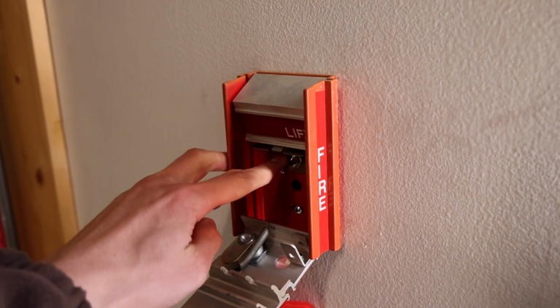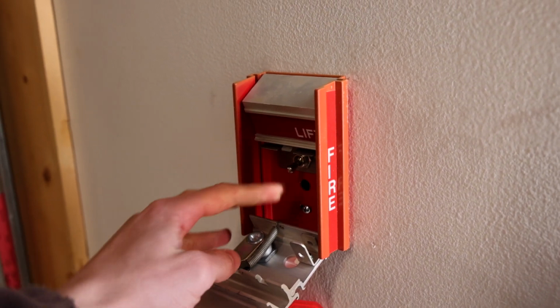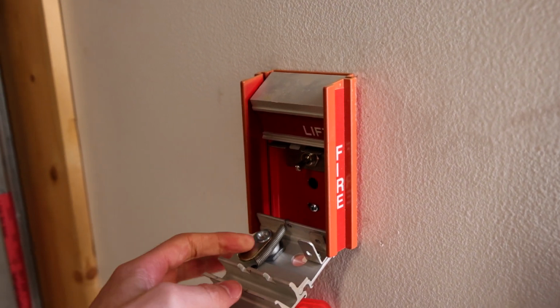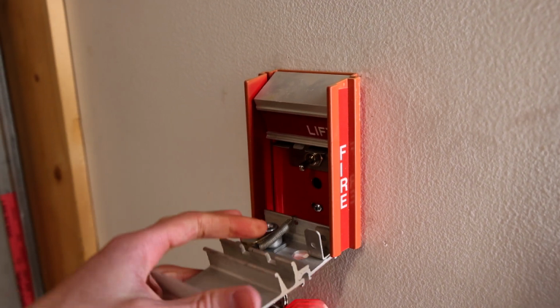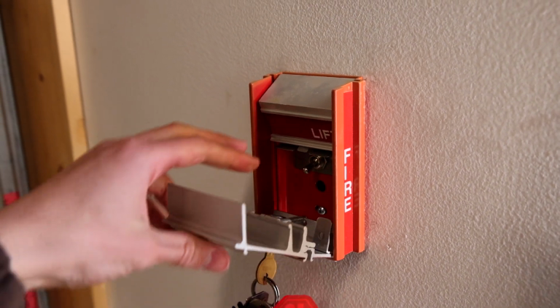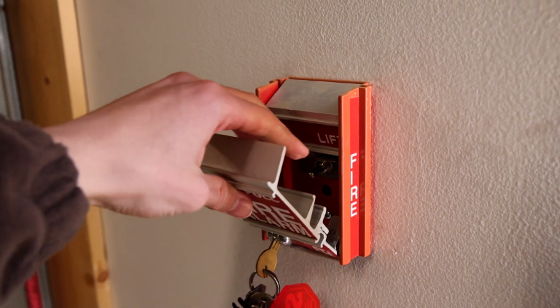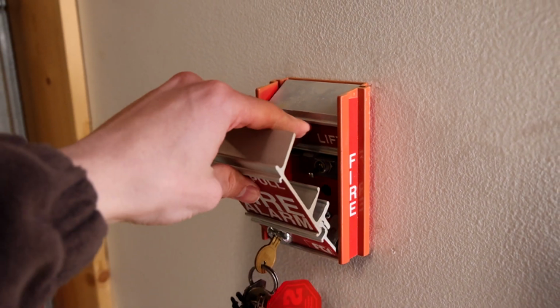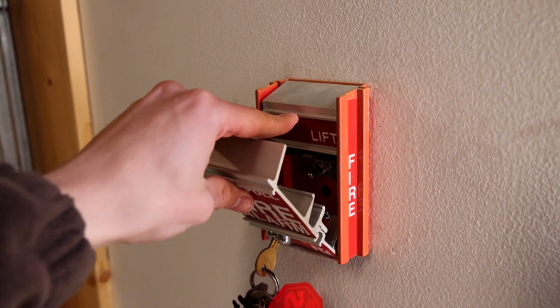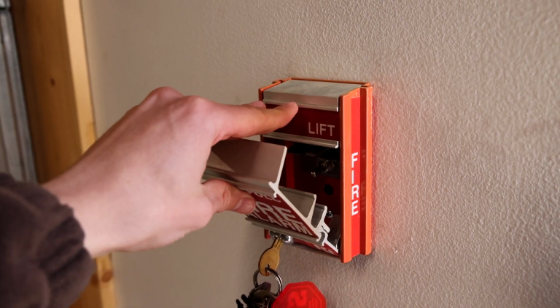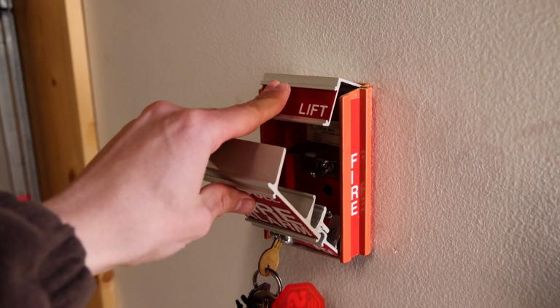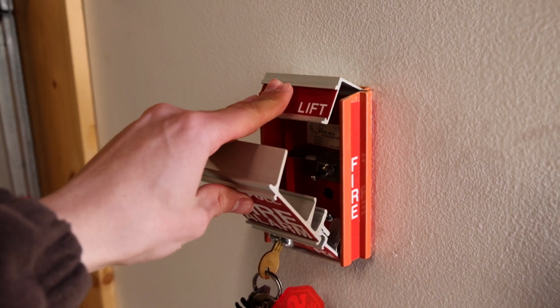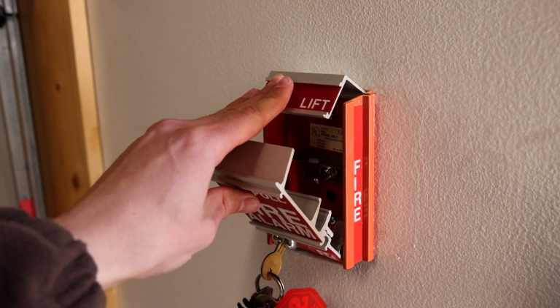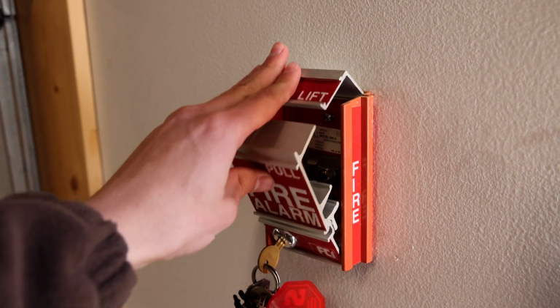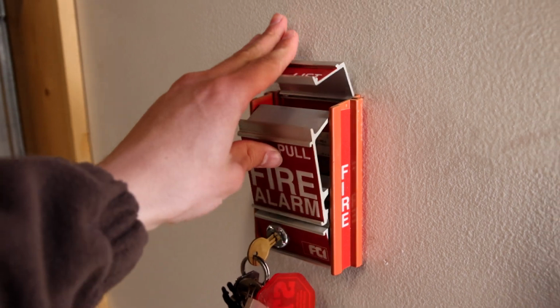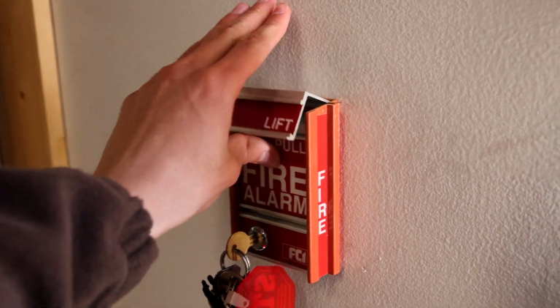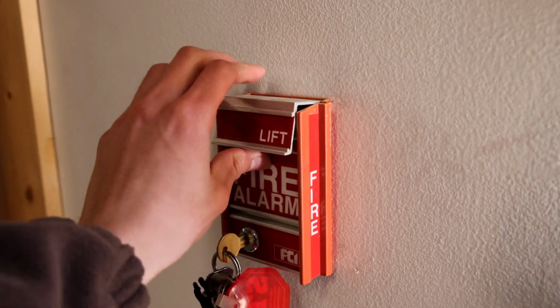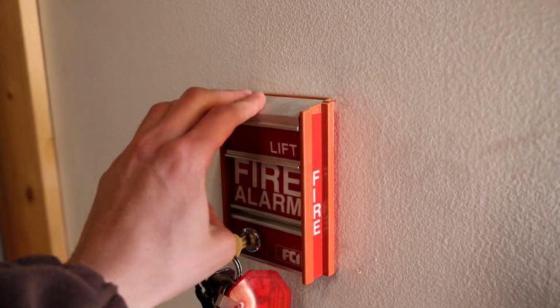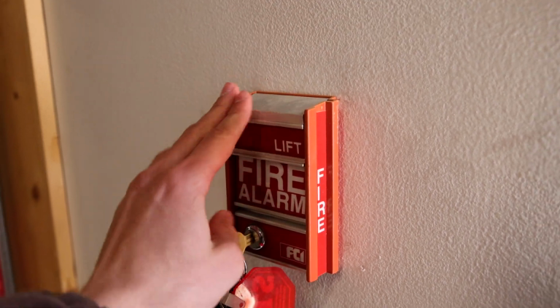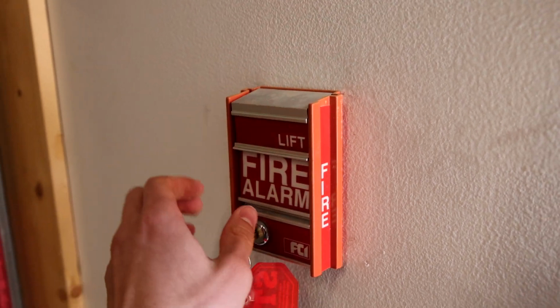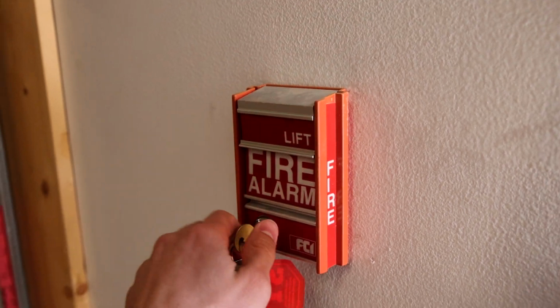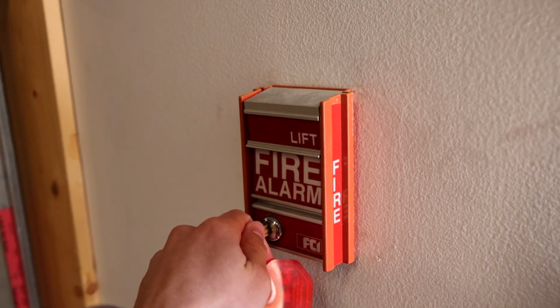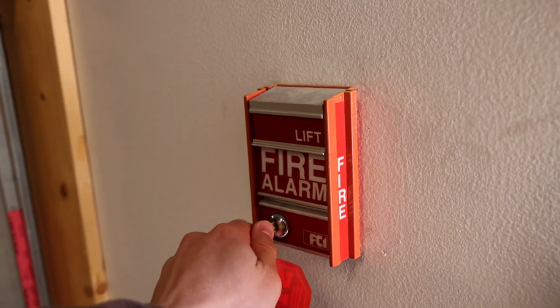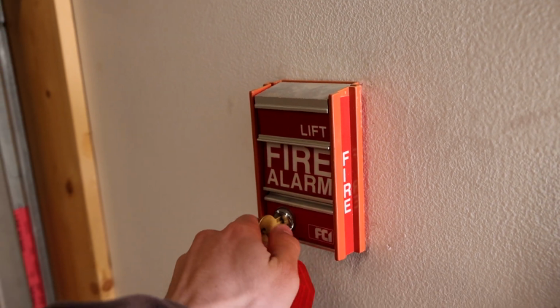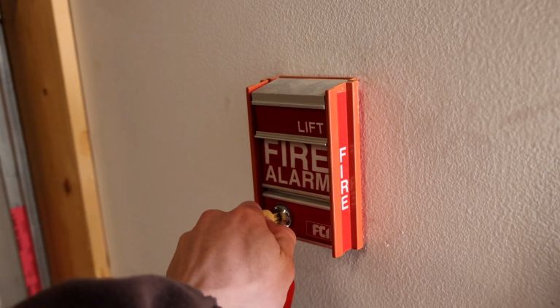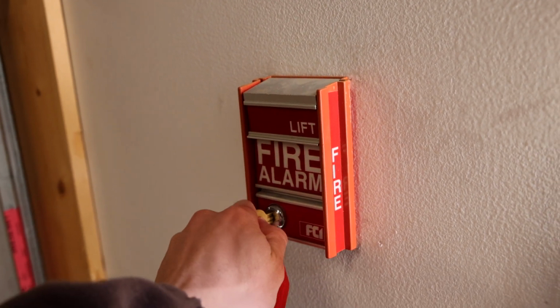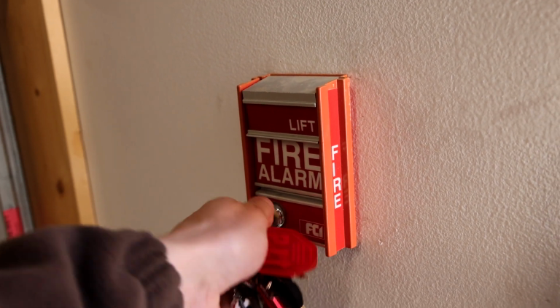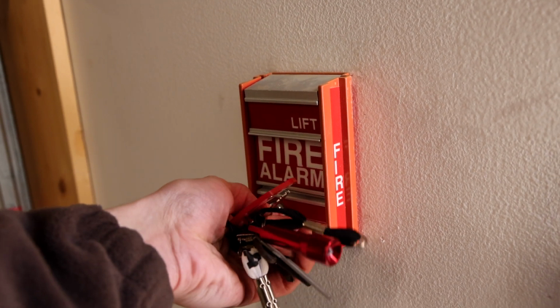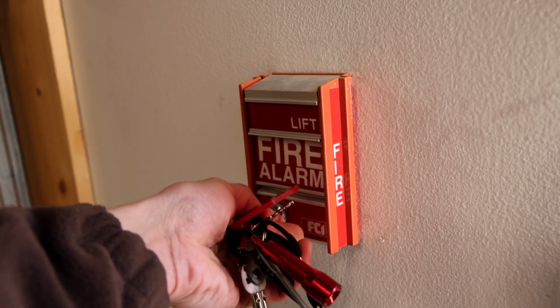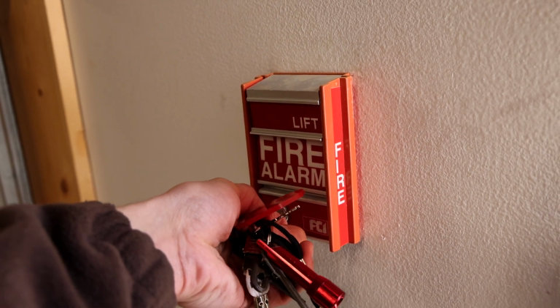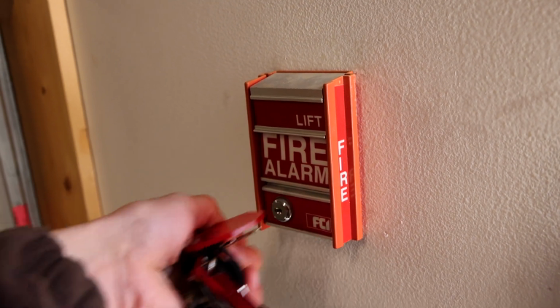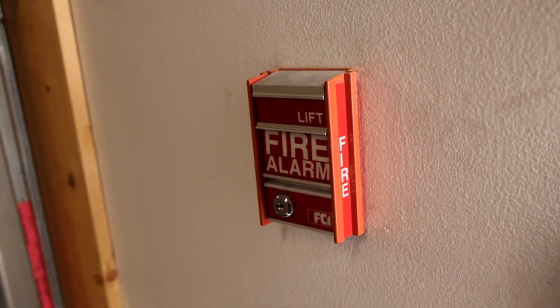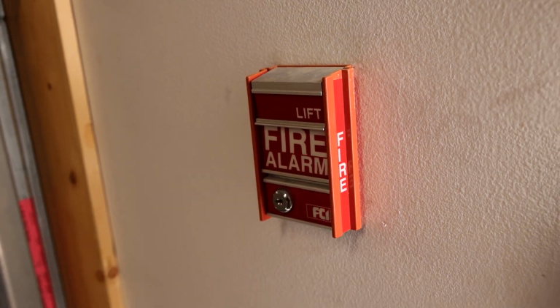And close the pull station back up. There we go. Now the pull station is reset.